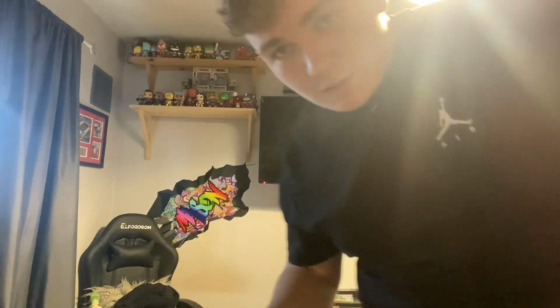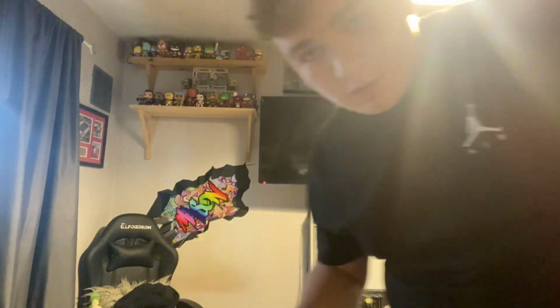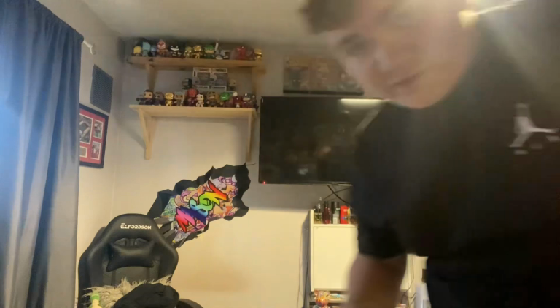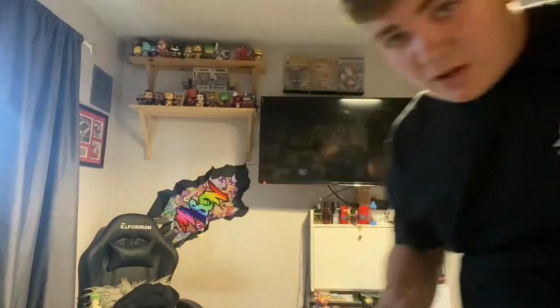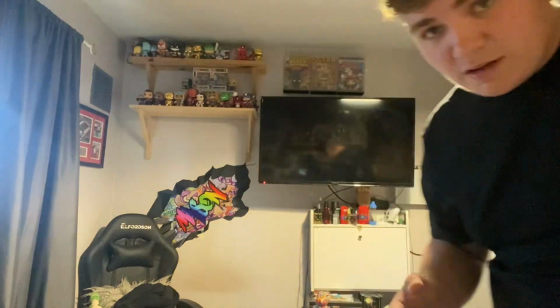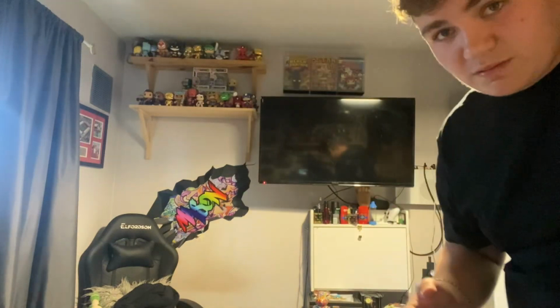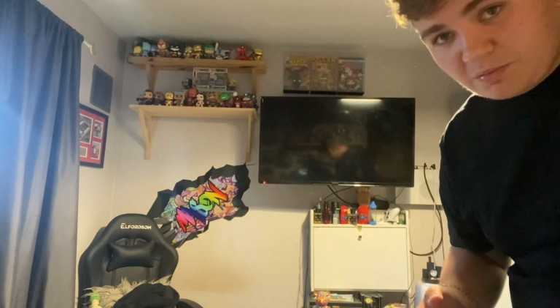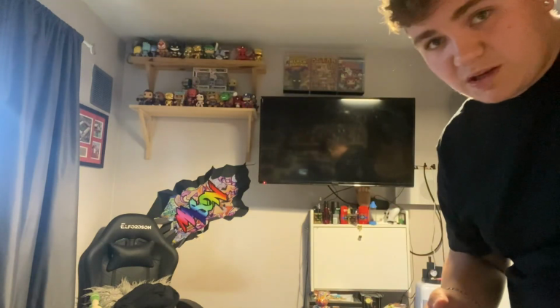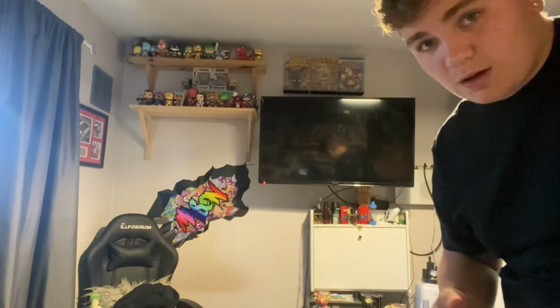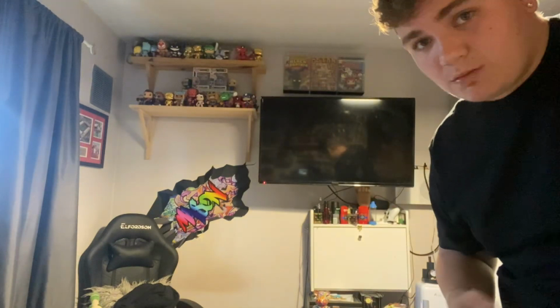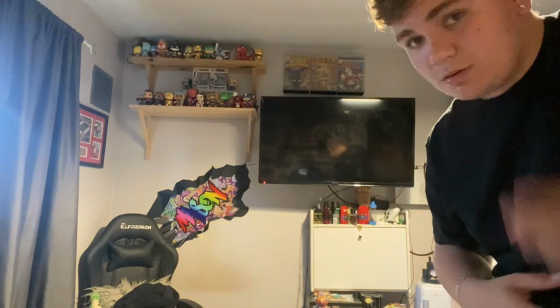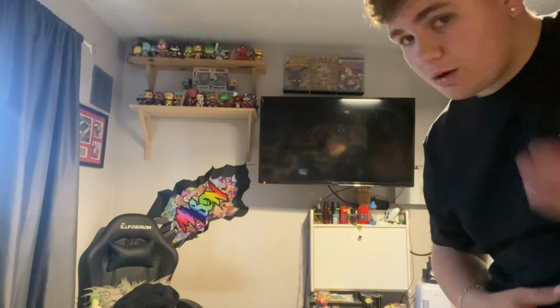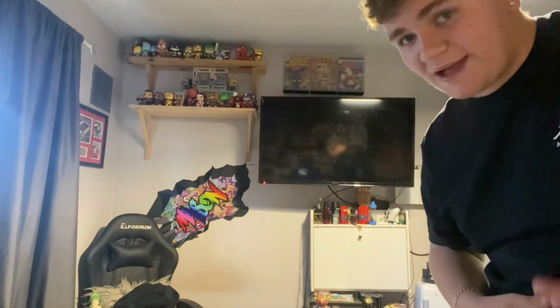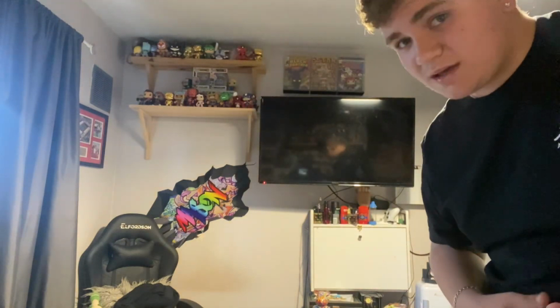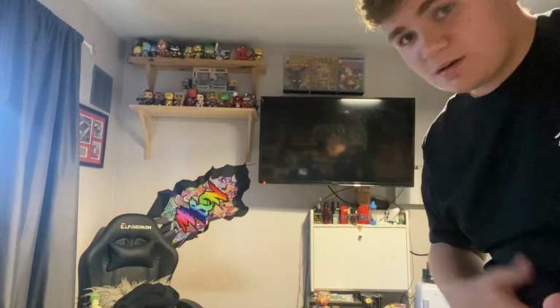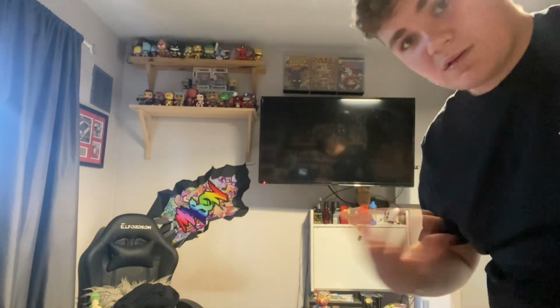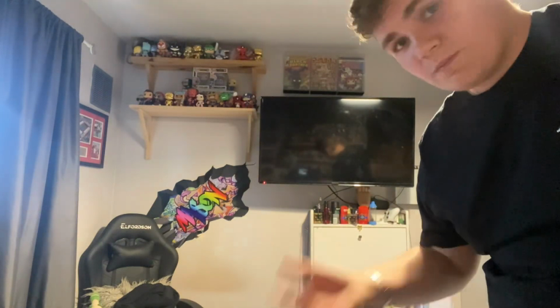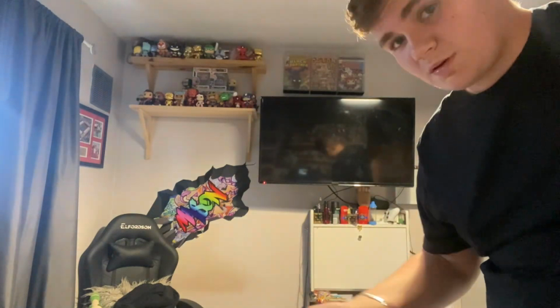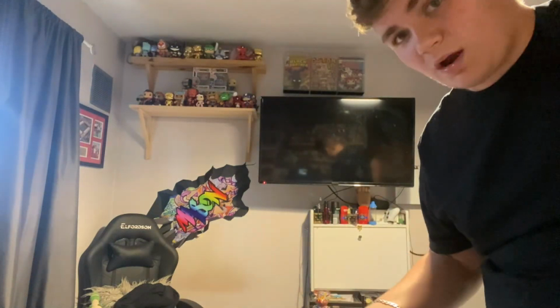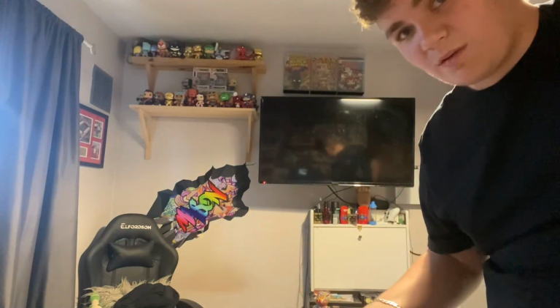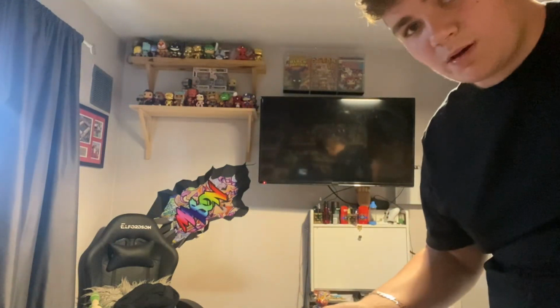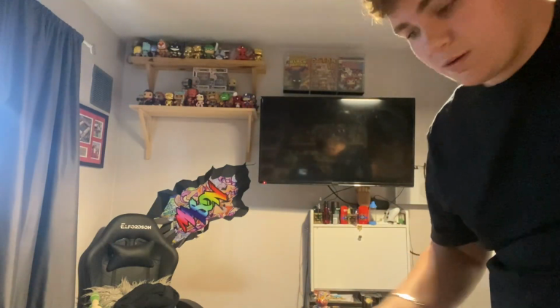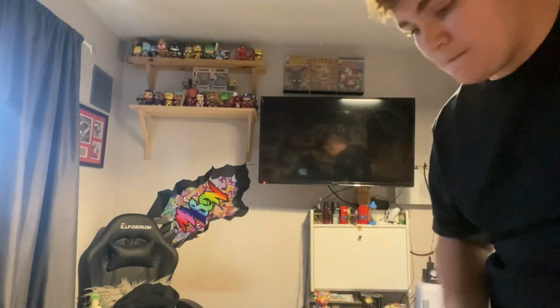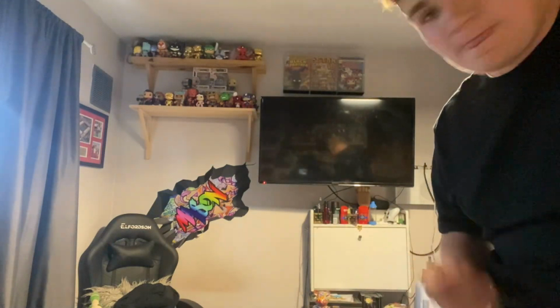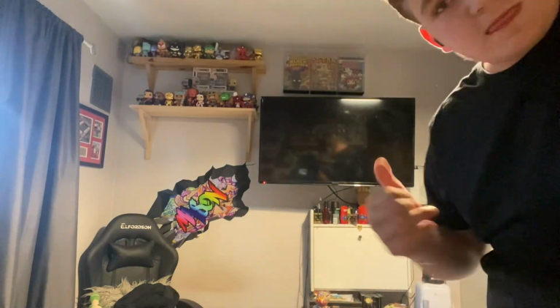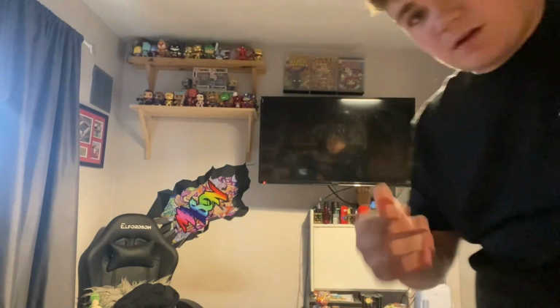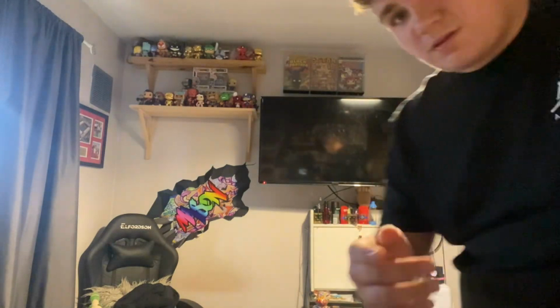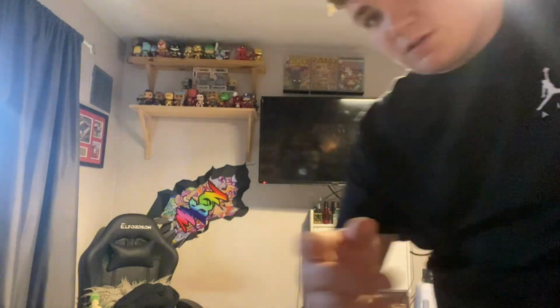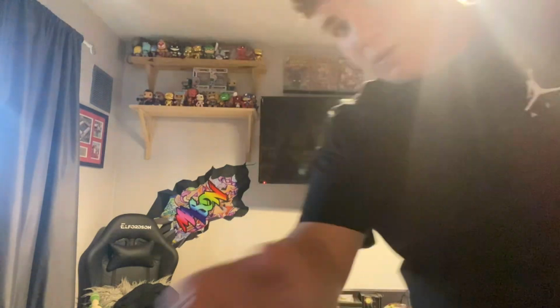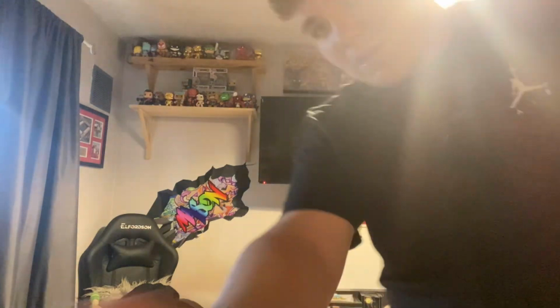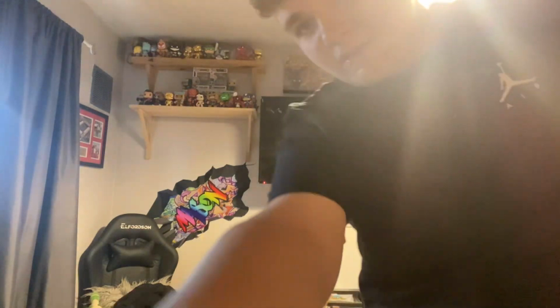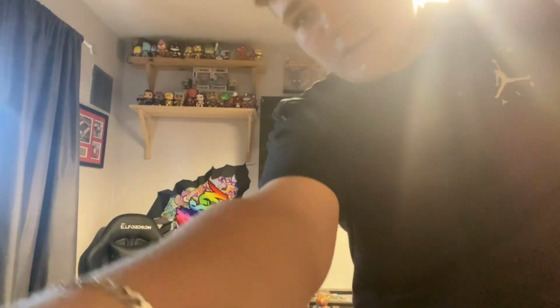If you like this video, like and subscribe, and I'll see you in the next one.